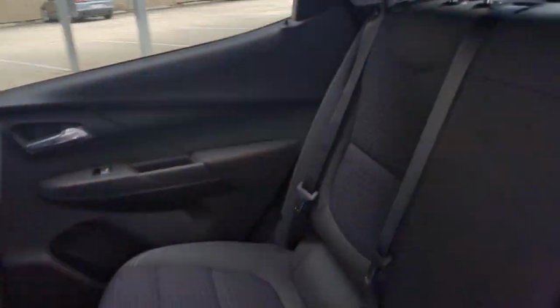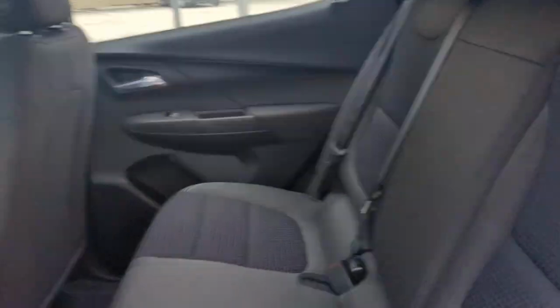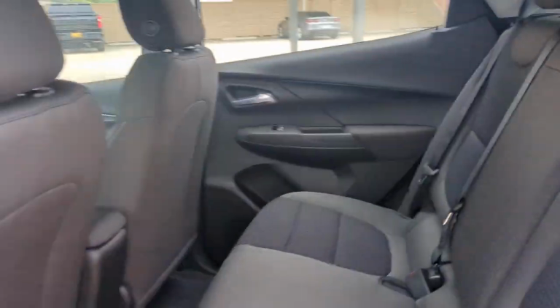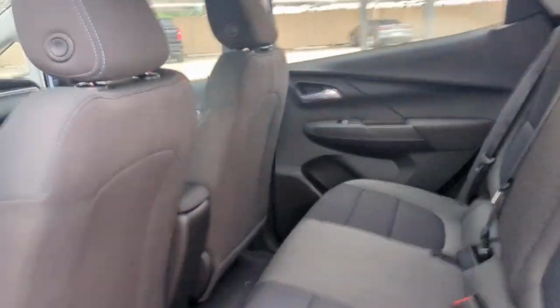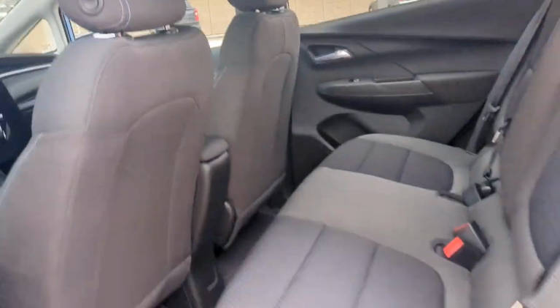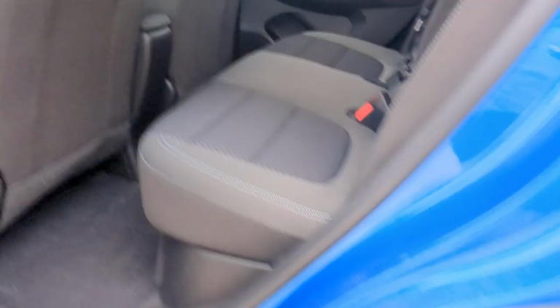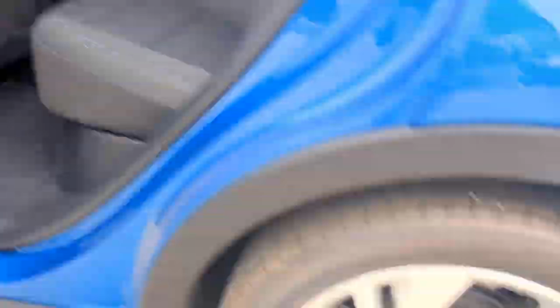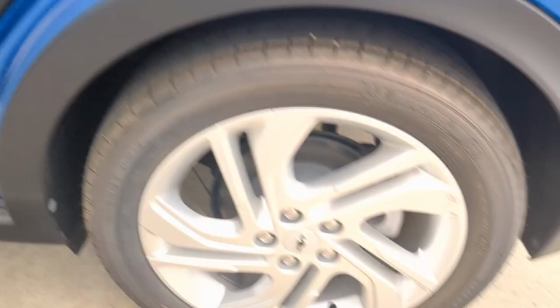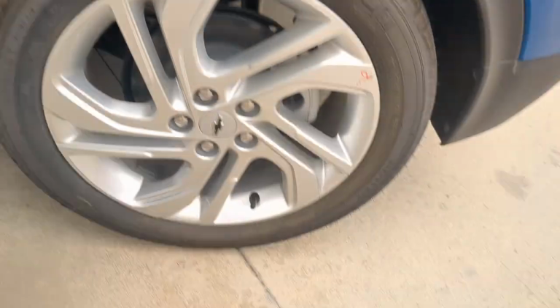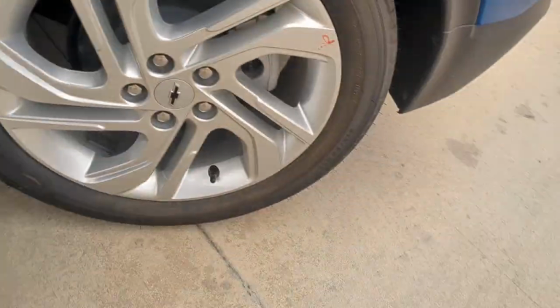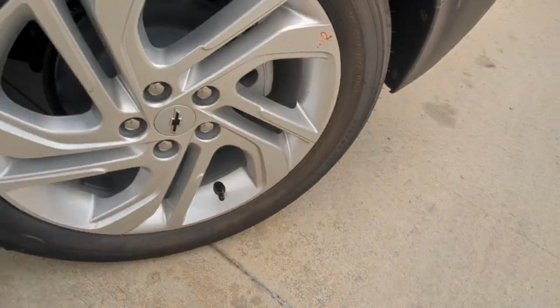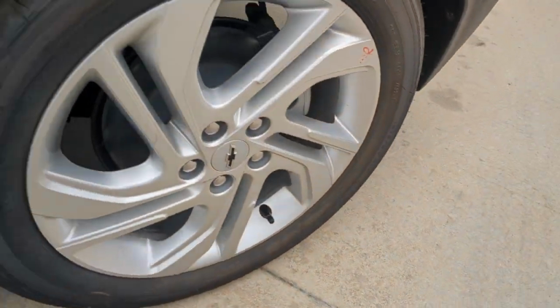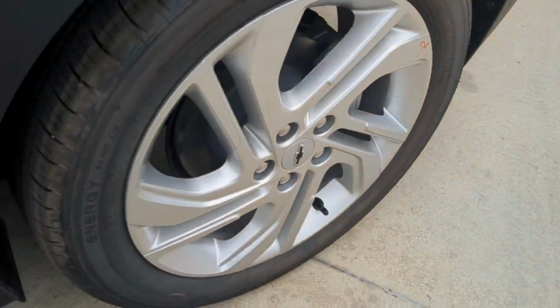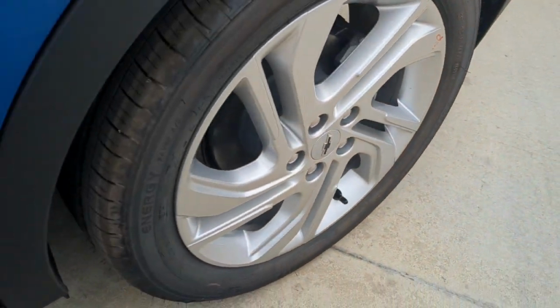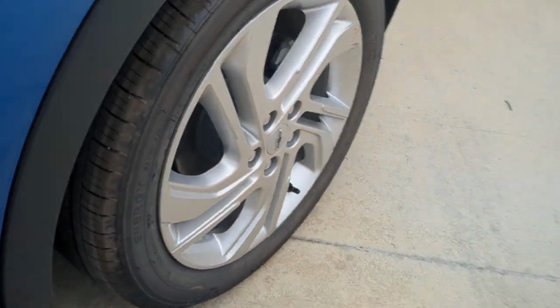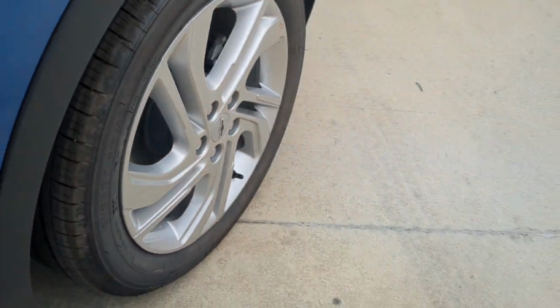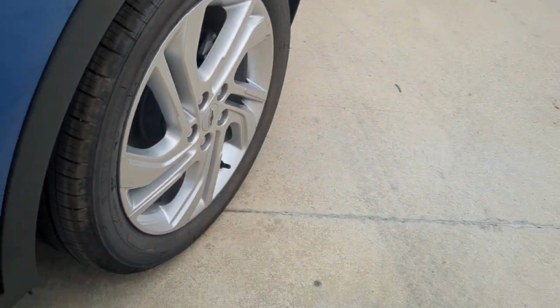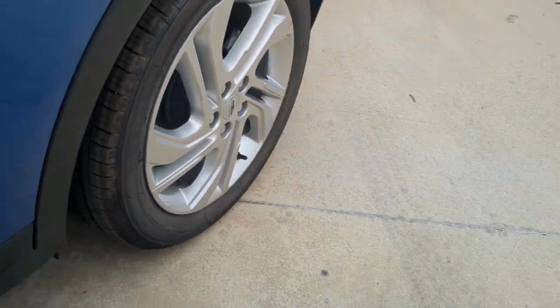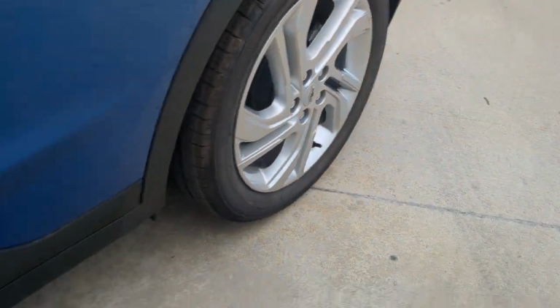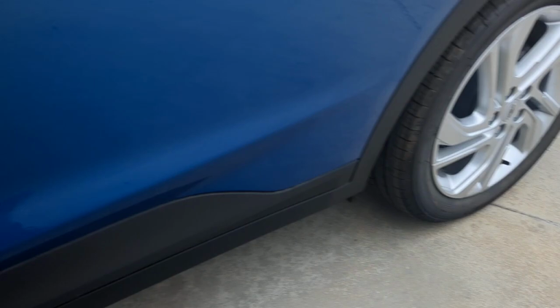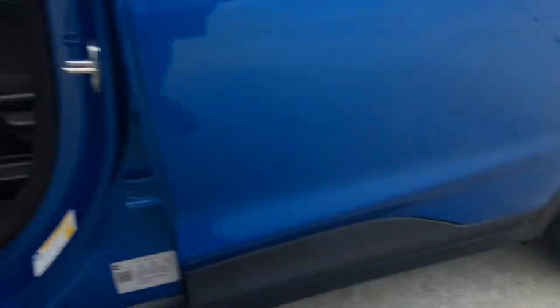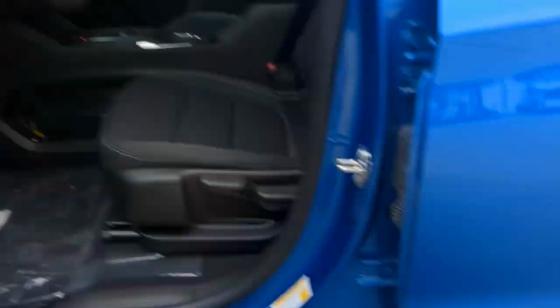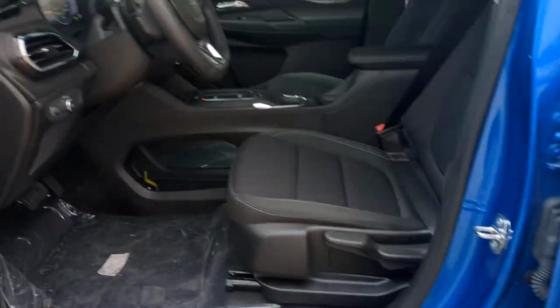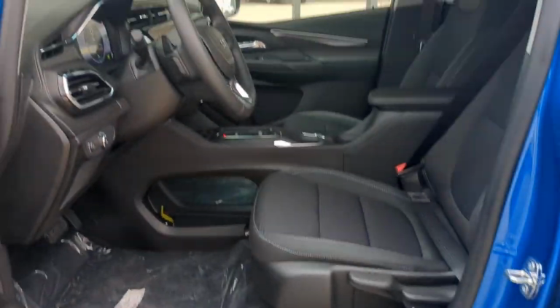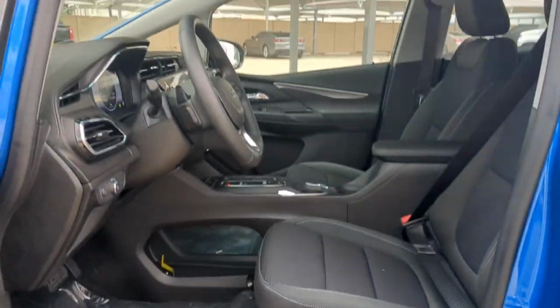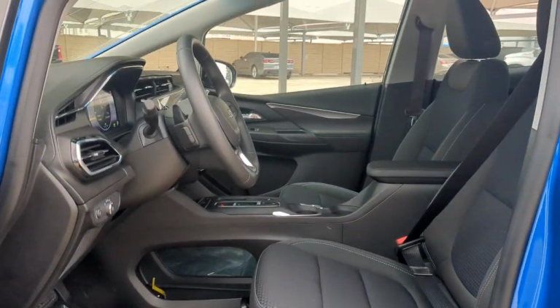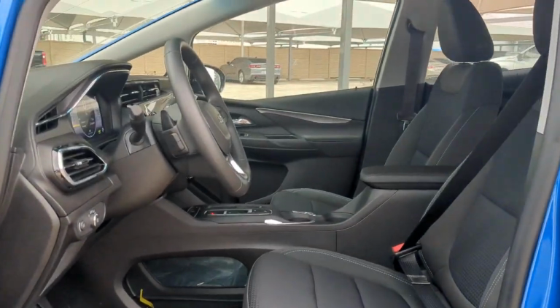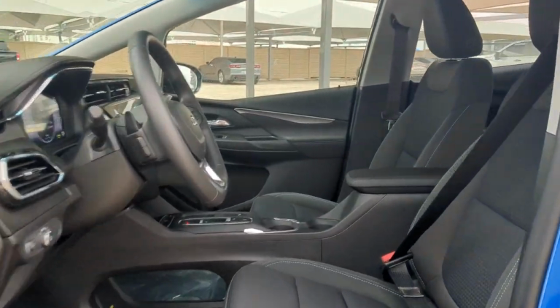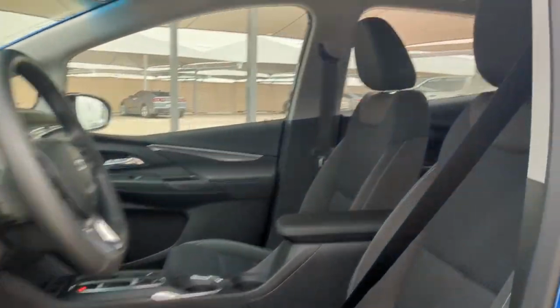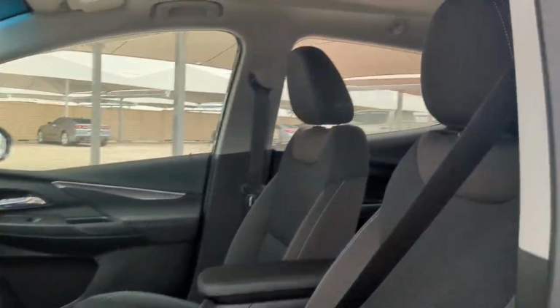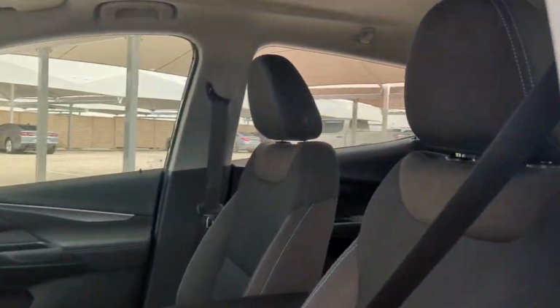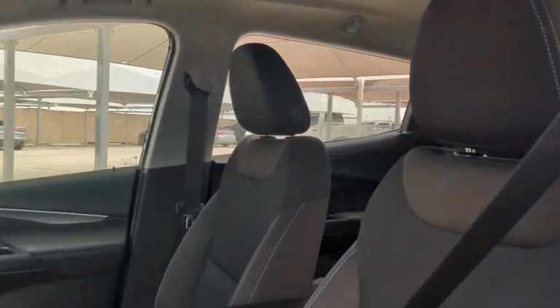It's hard to believe such a good-looking, road-trip-friendly electric car is this affordable. Drive the Bolt EV.